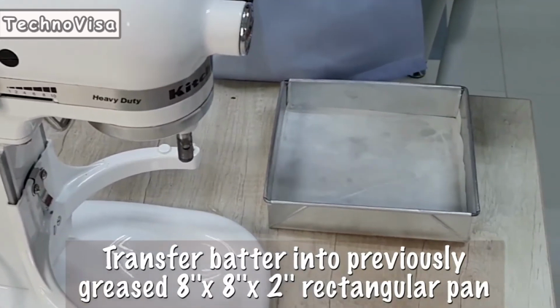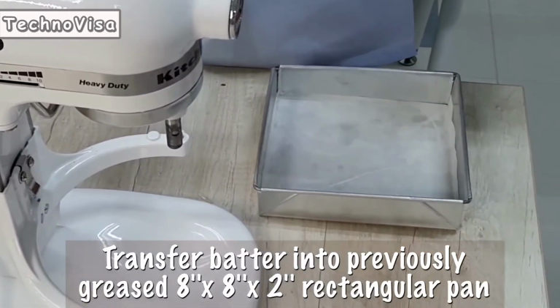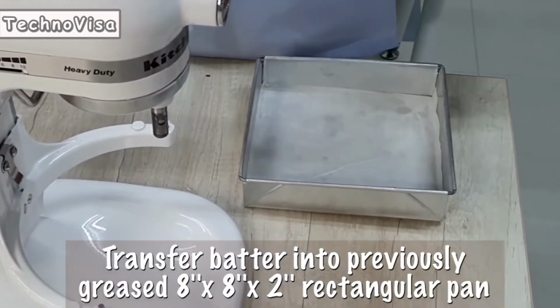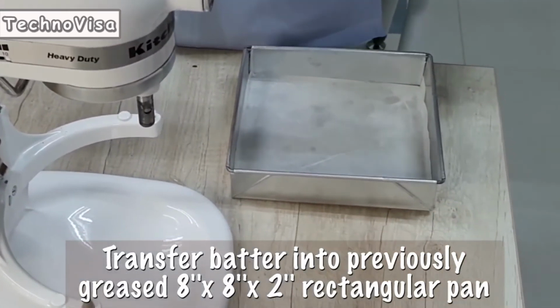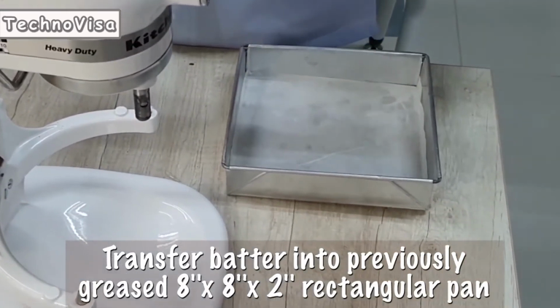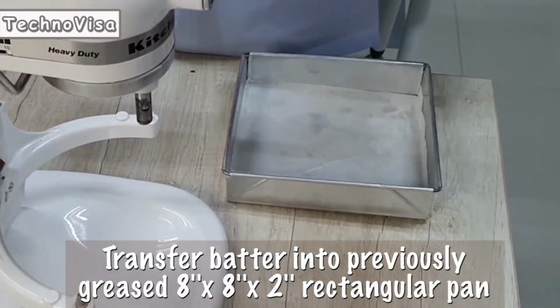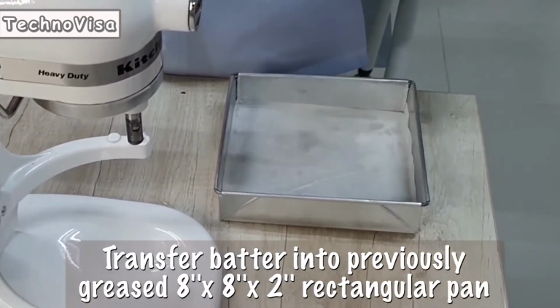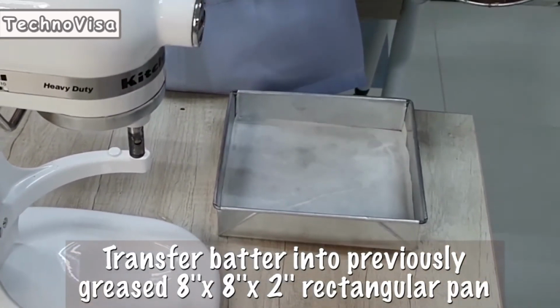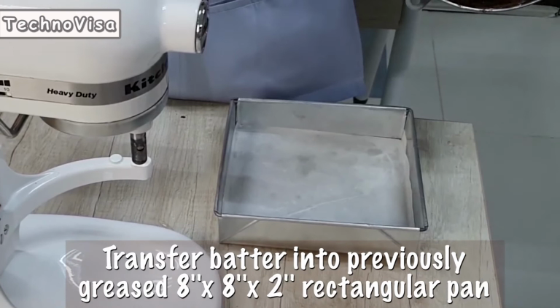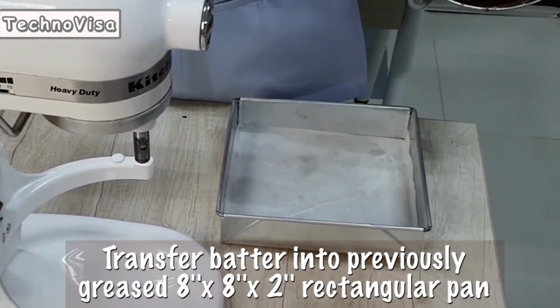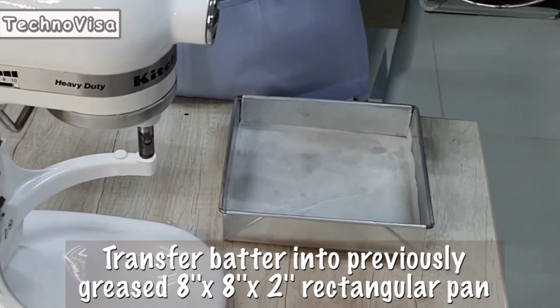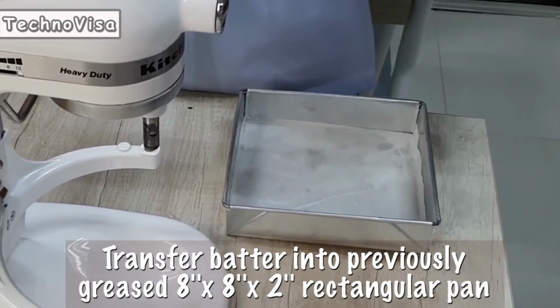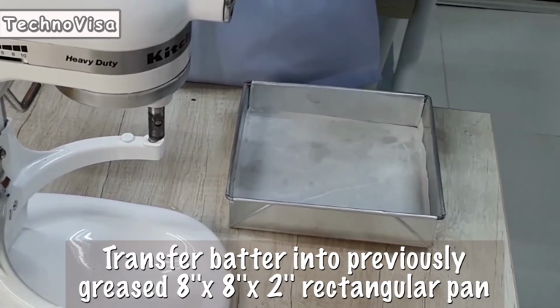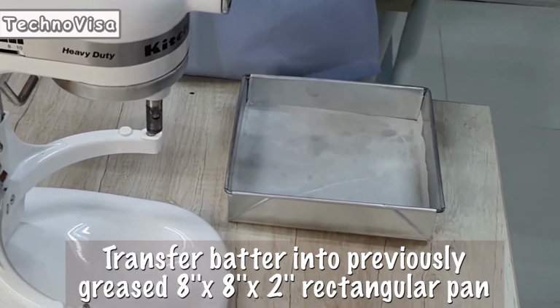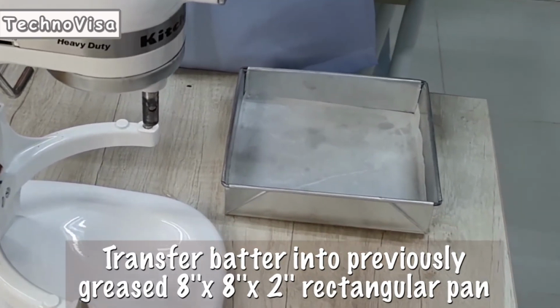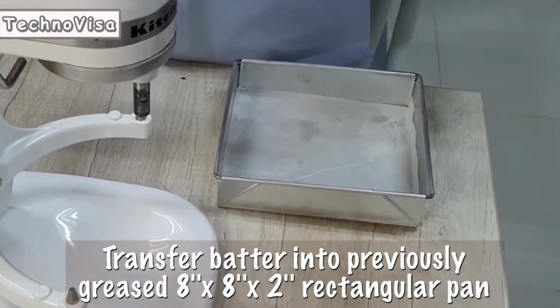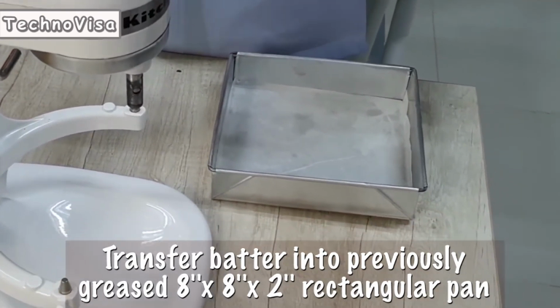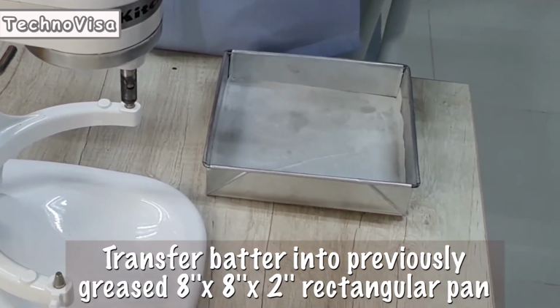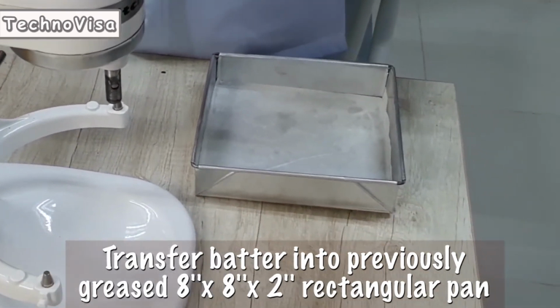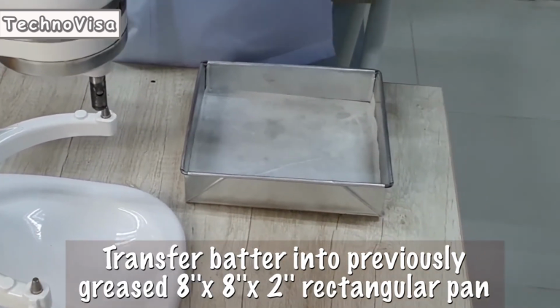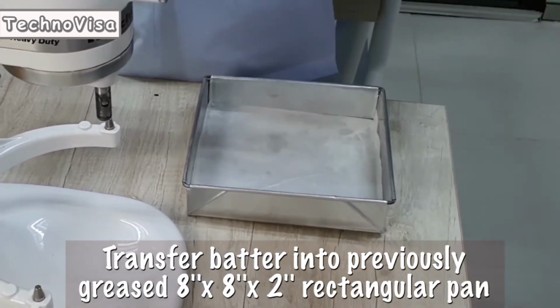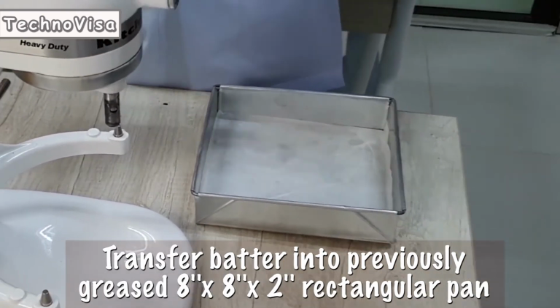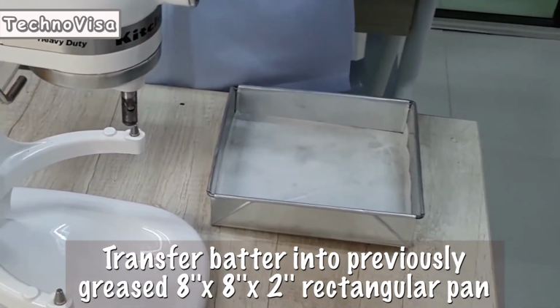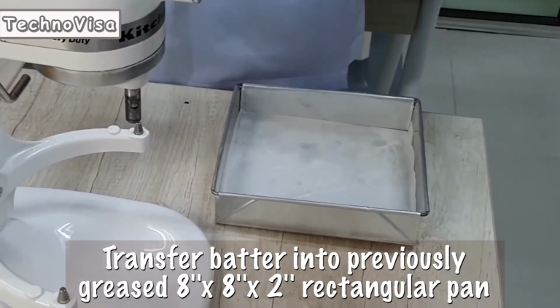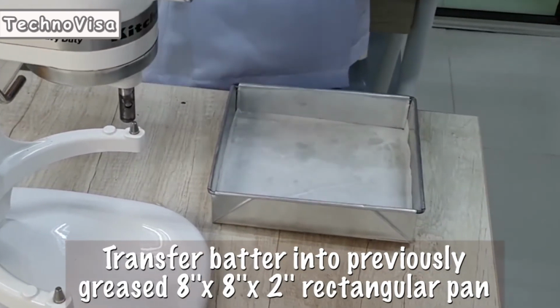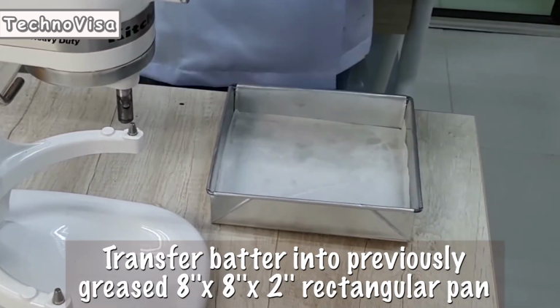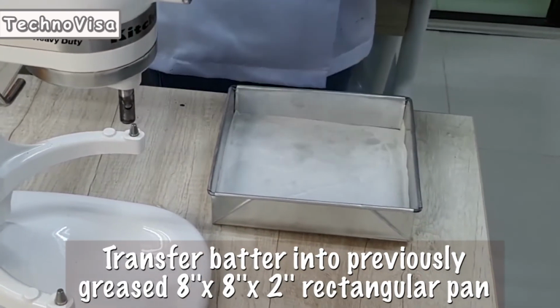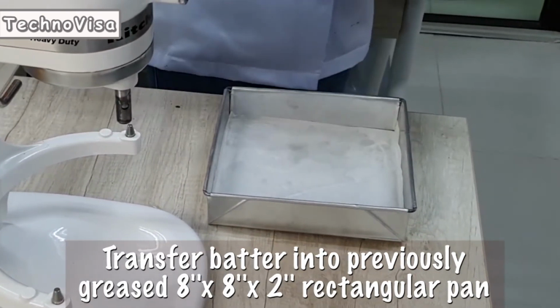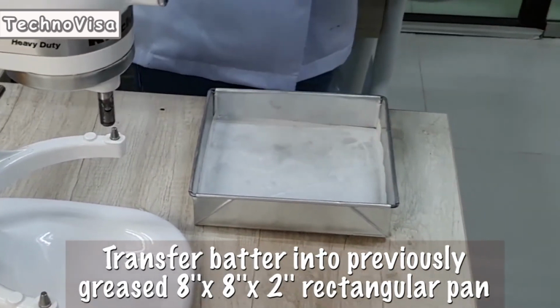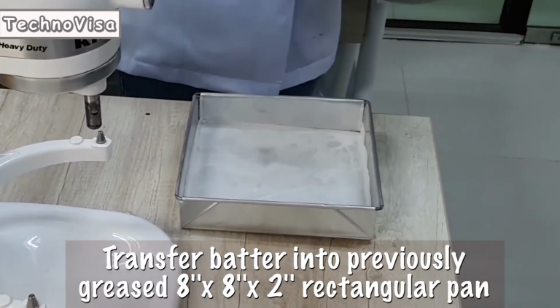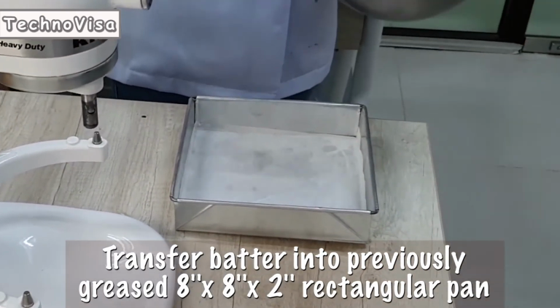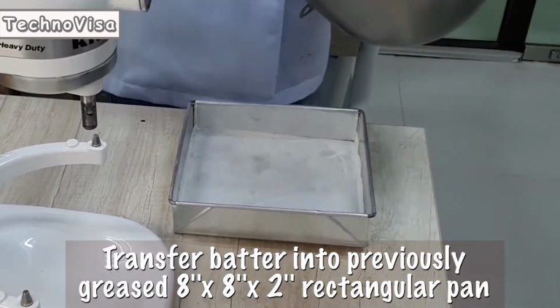Transfer batter into a previously prepared 8 by 8 by 2 rectangular pan.